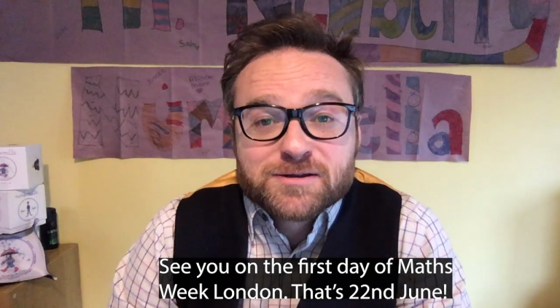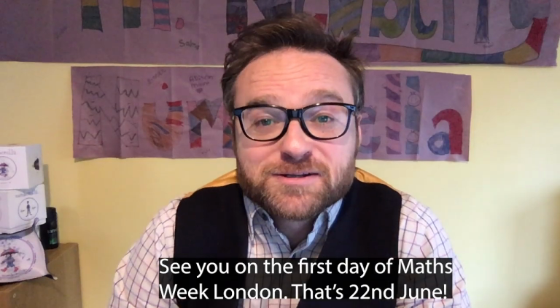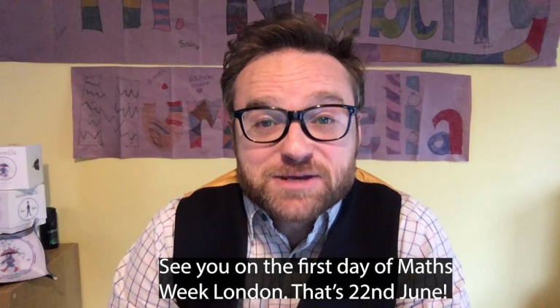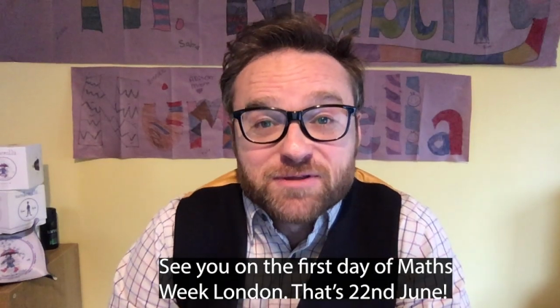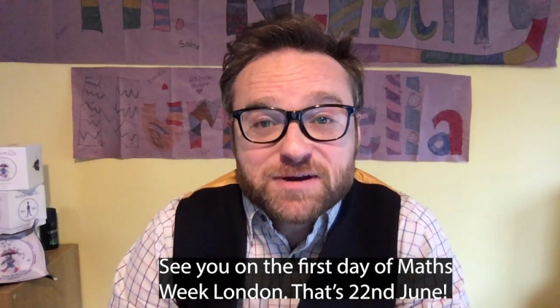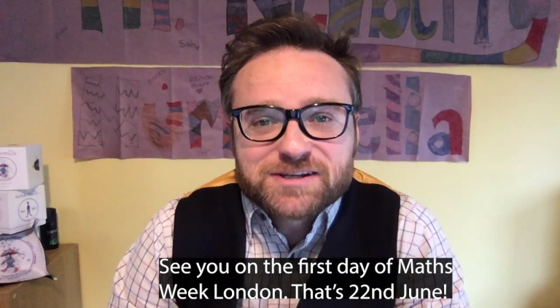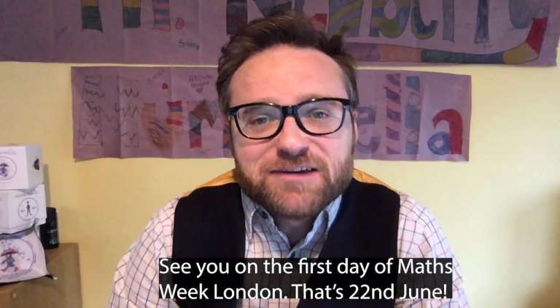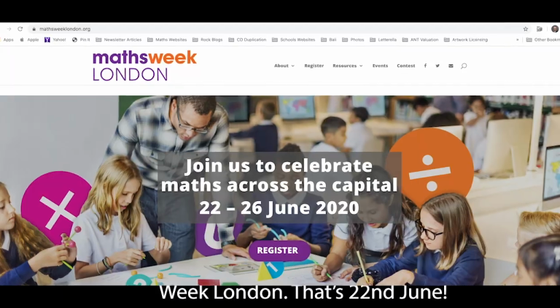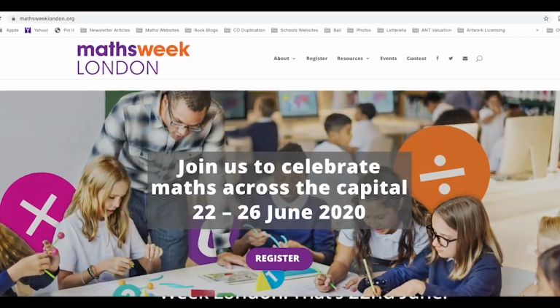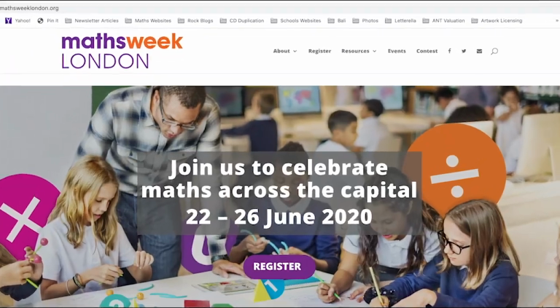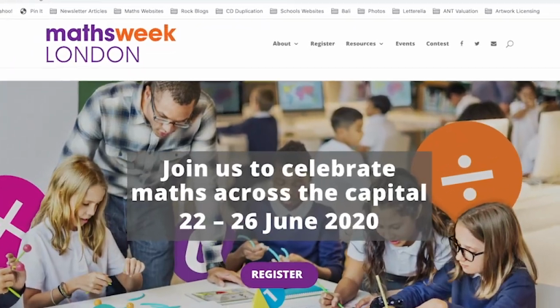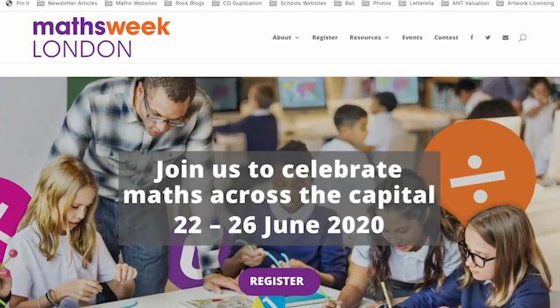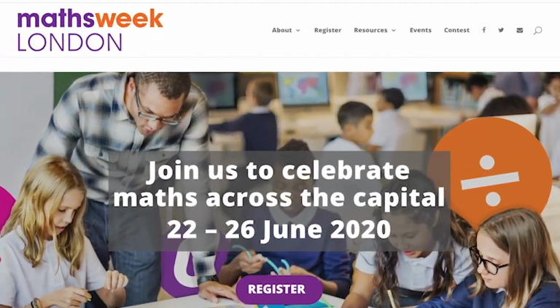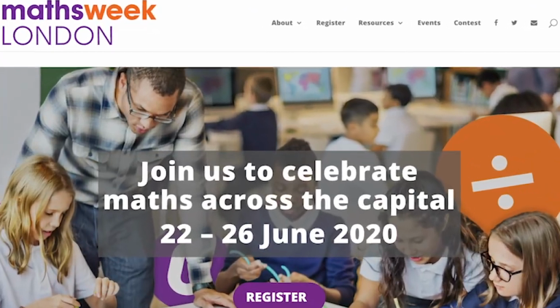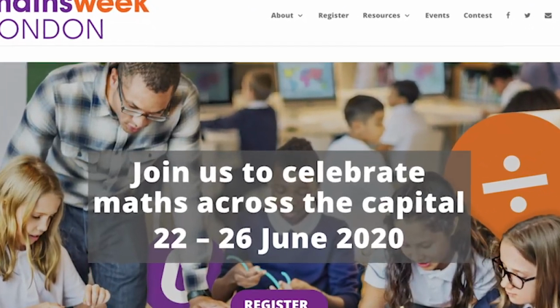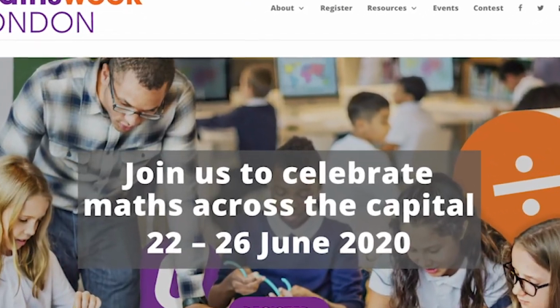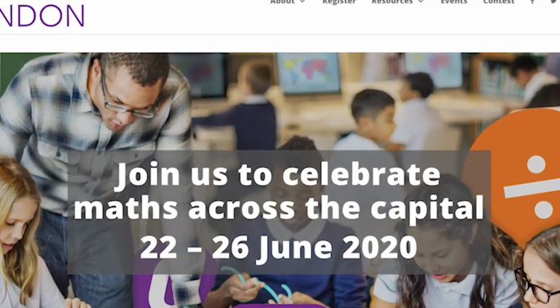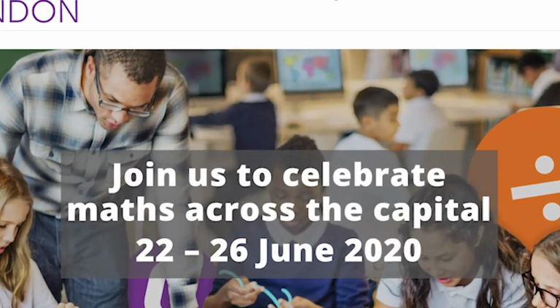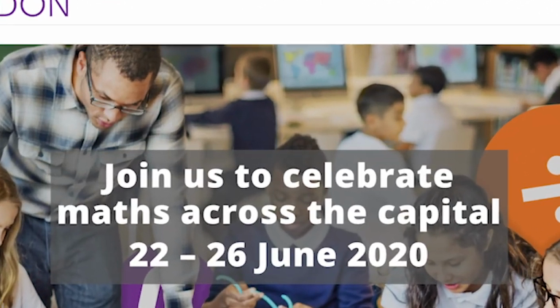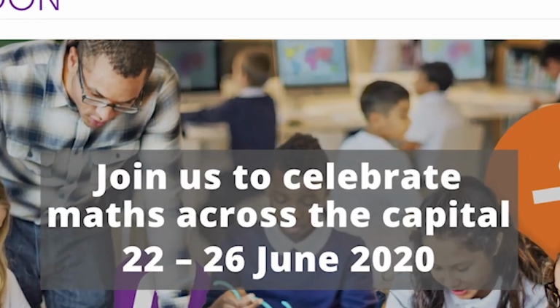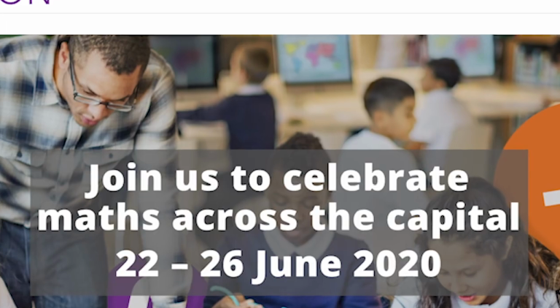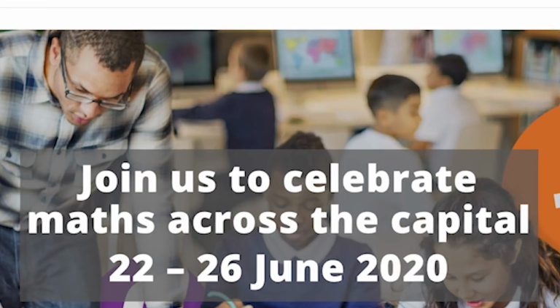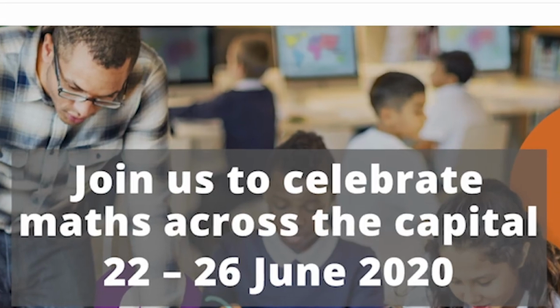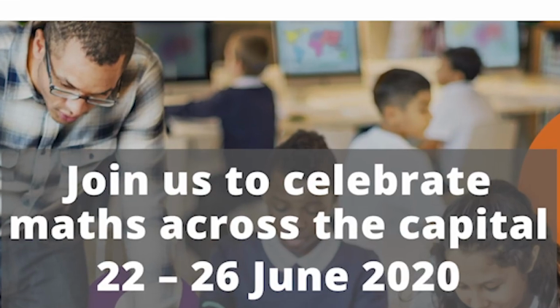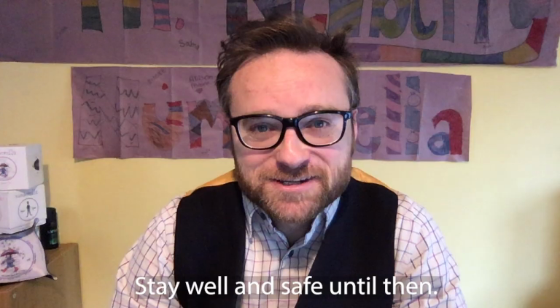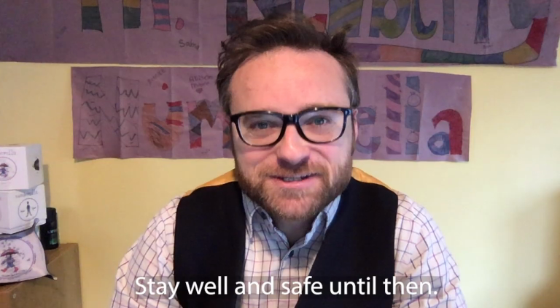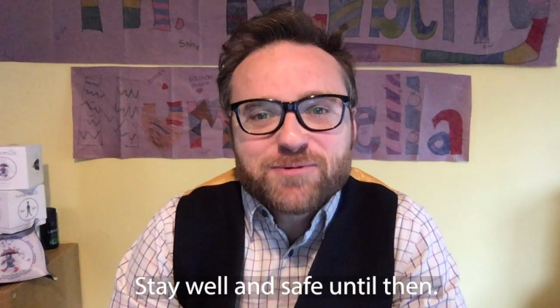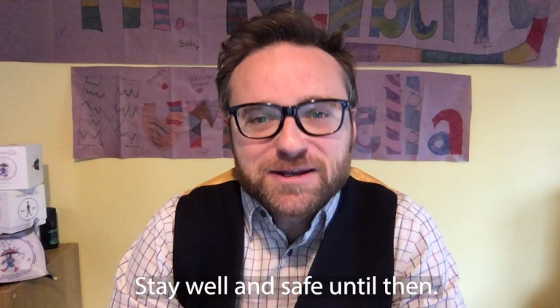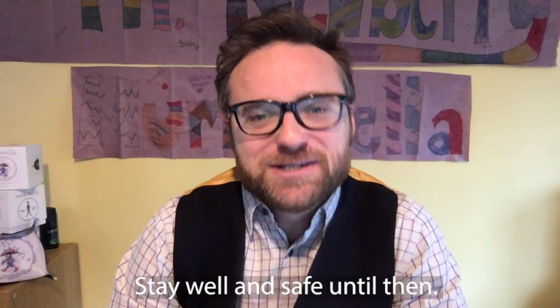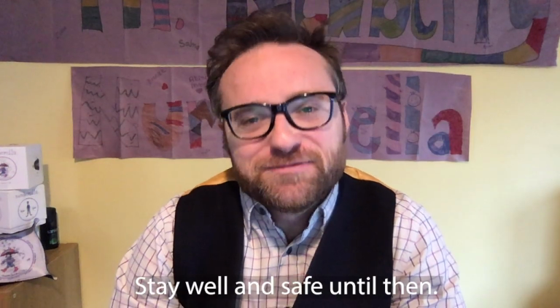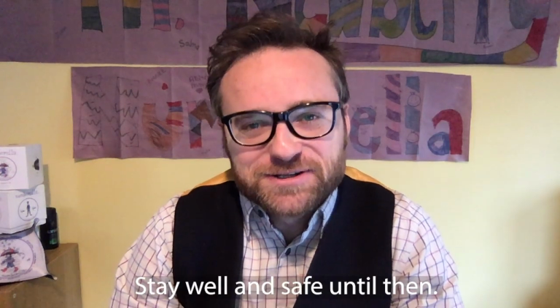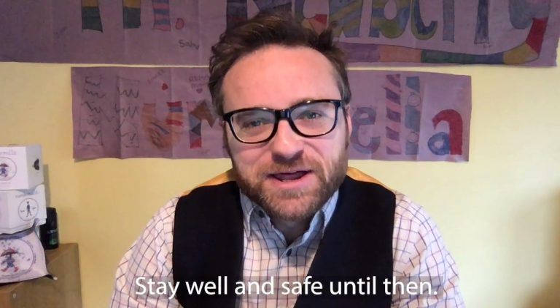See you on the first day of Math Suite London — that's the 22nd of June. Stay well and safe until then.